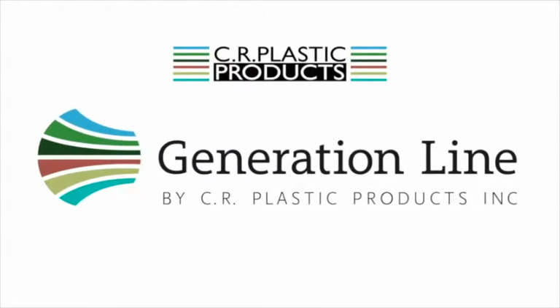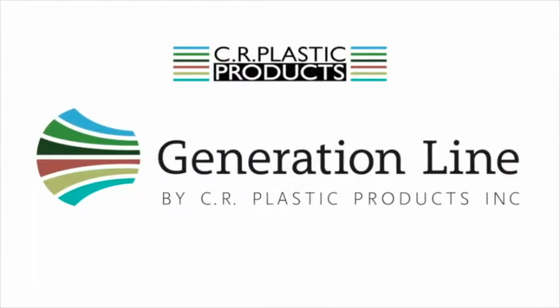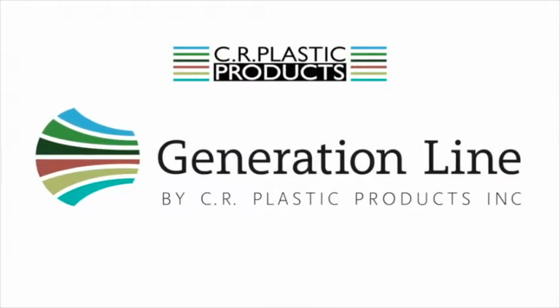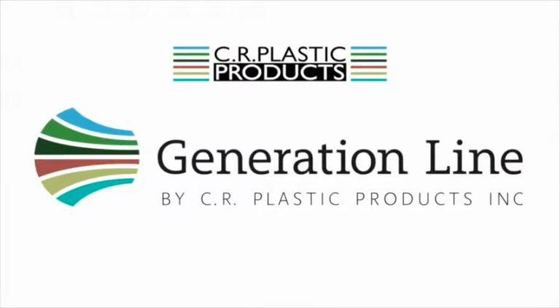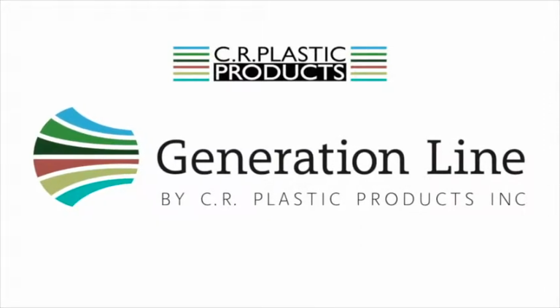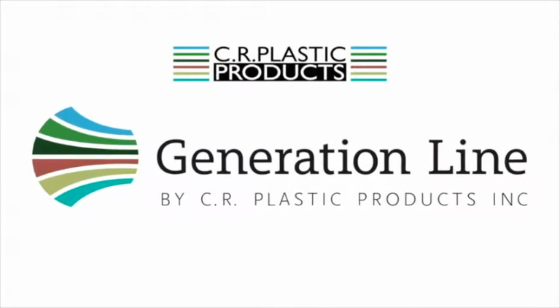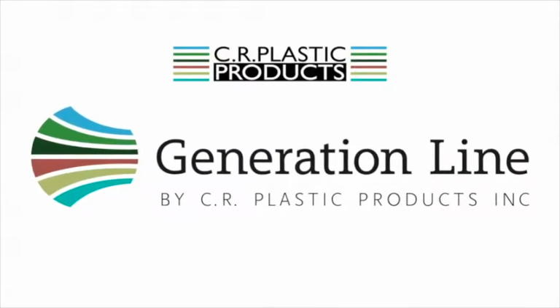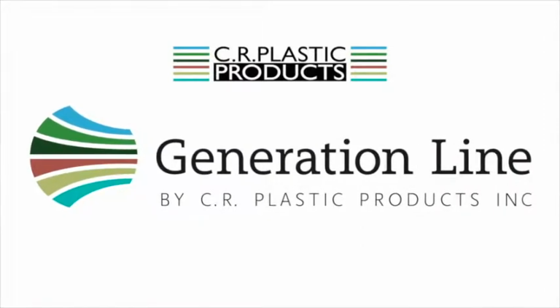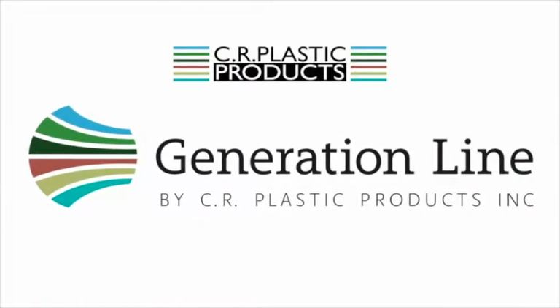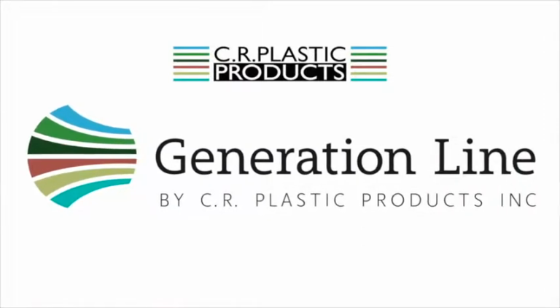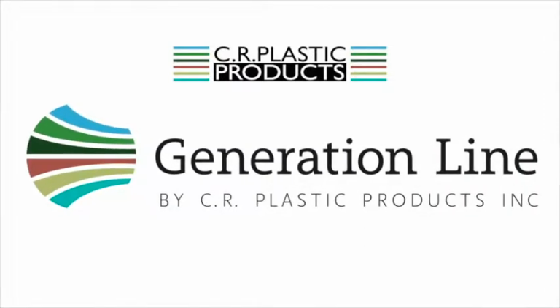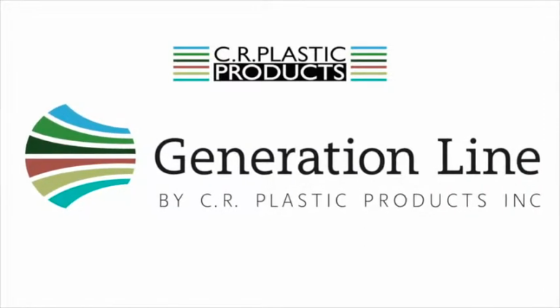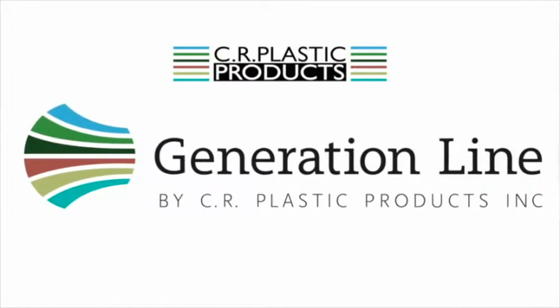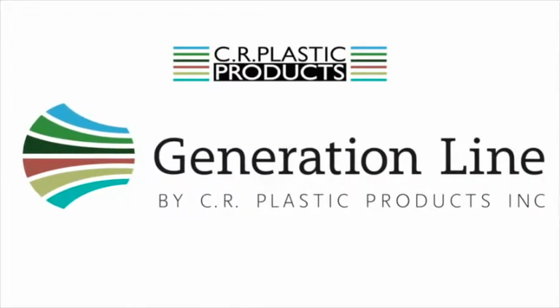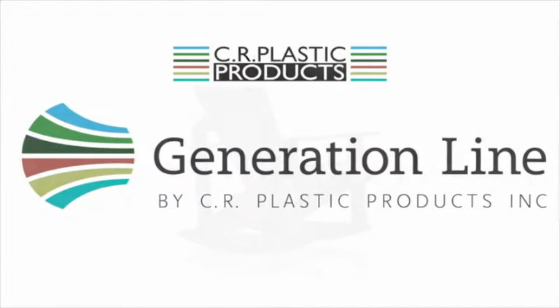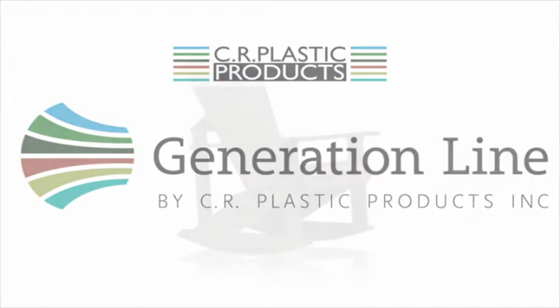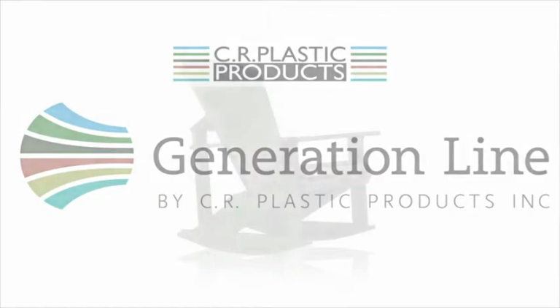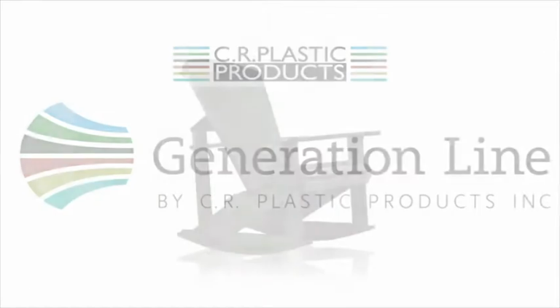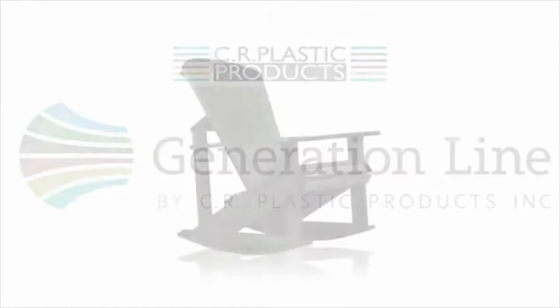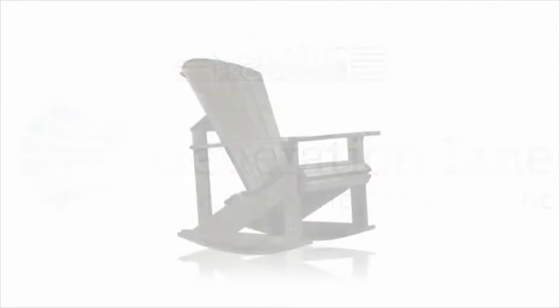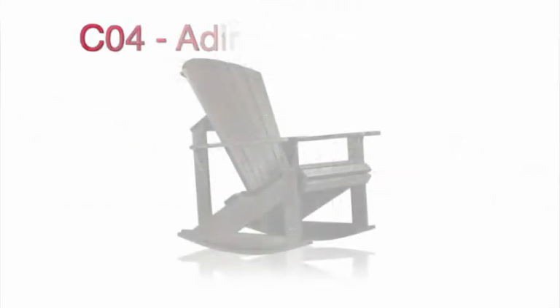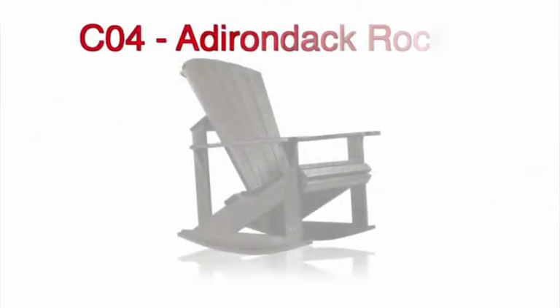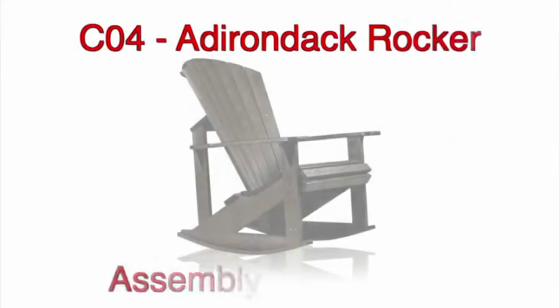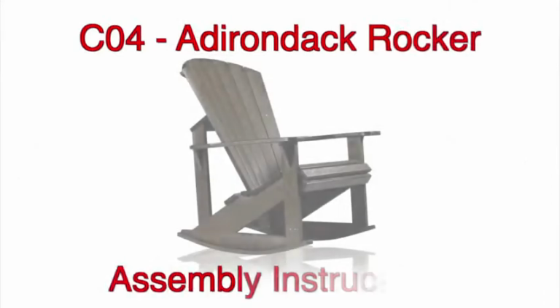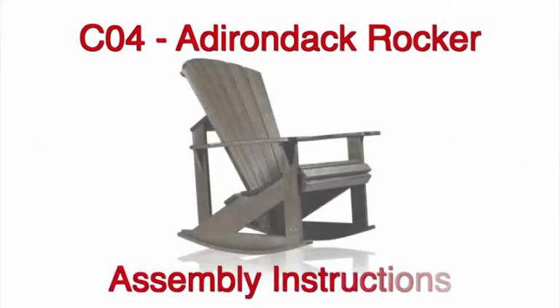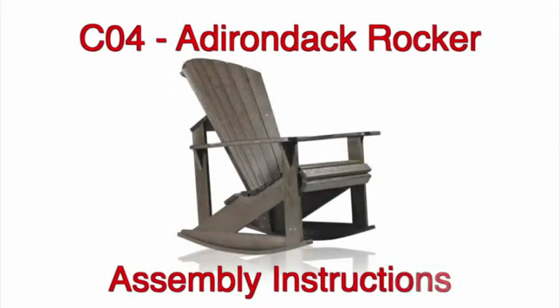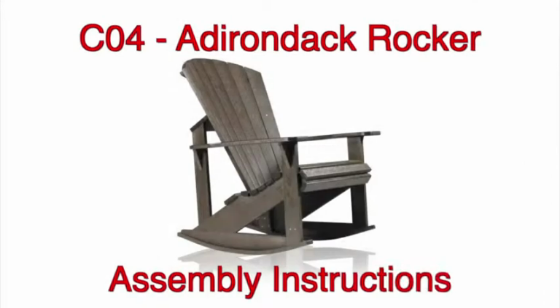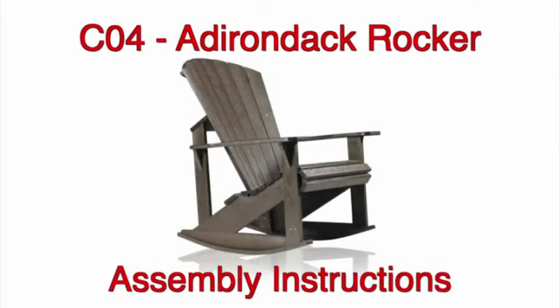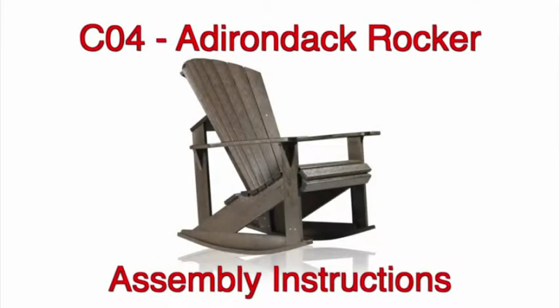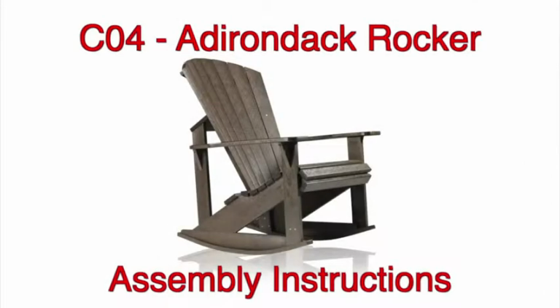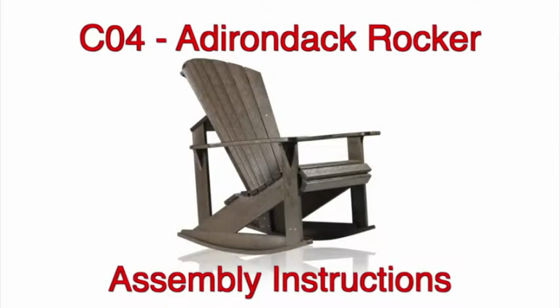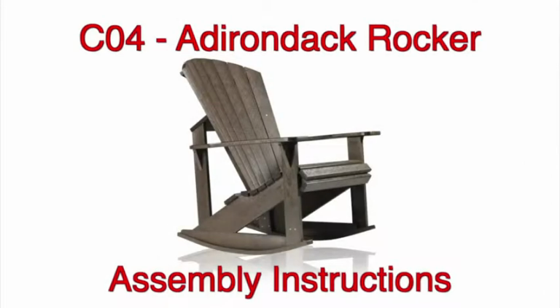Congratulations on purchasing a CRP Adirondack Rocker, the most comfortable rocking chair you'll ever sit in.